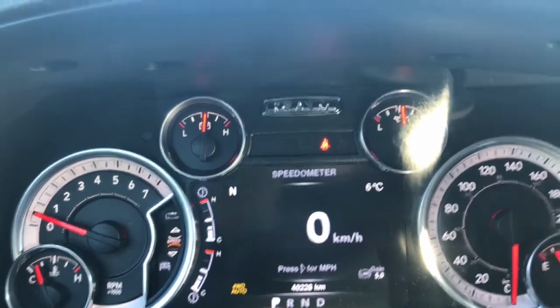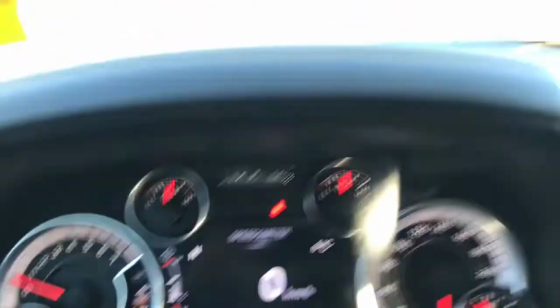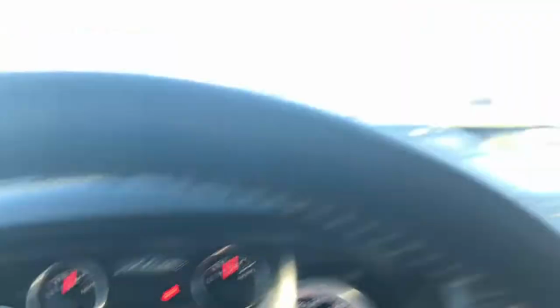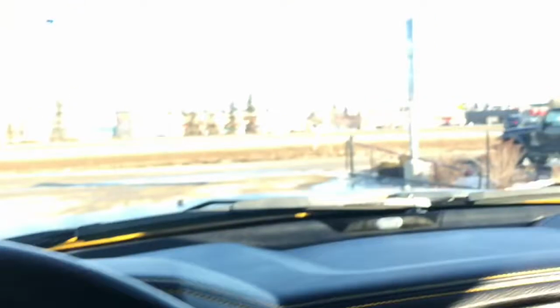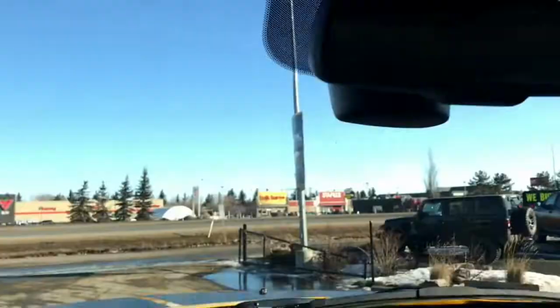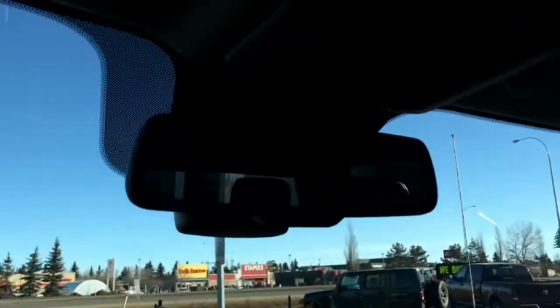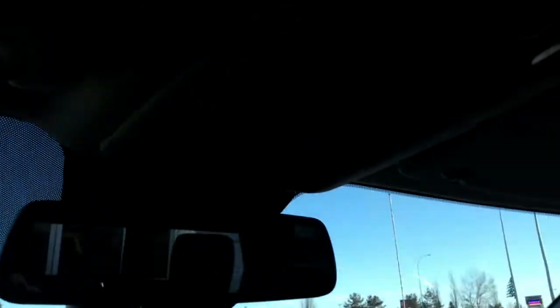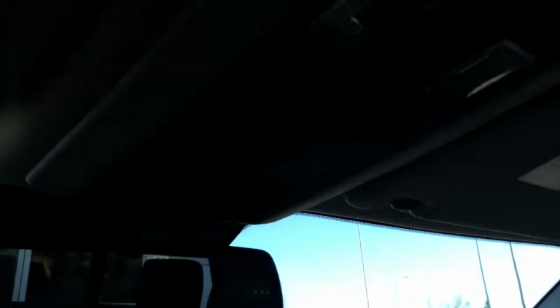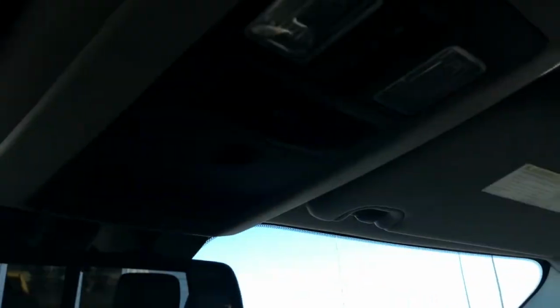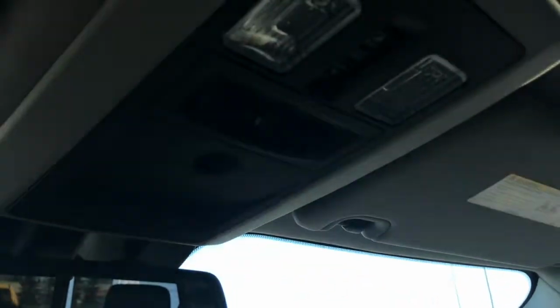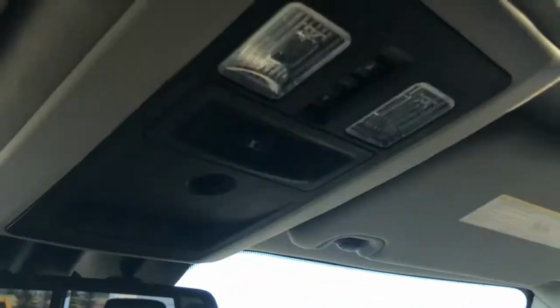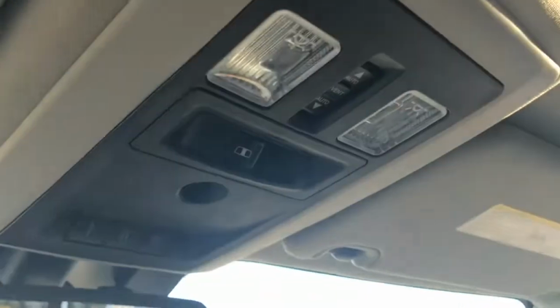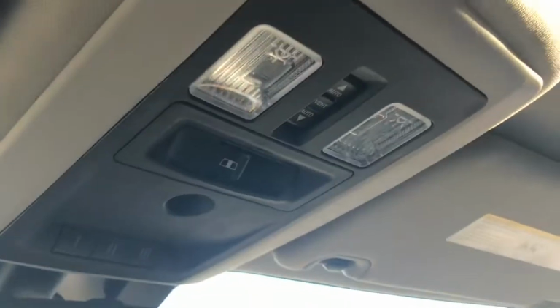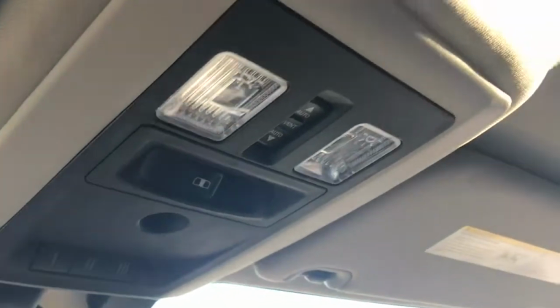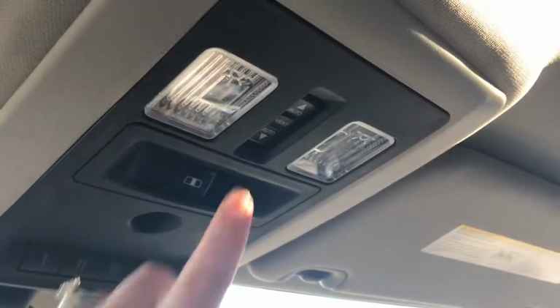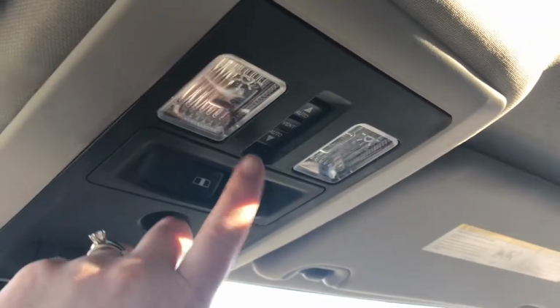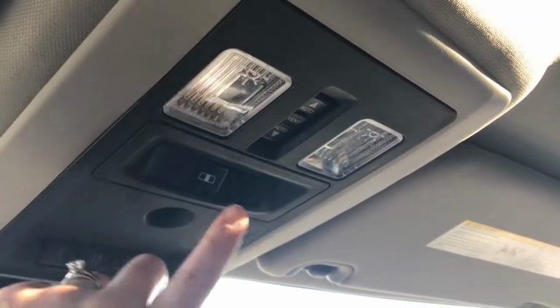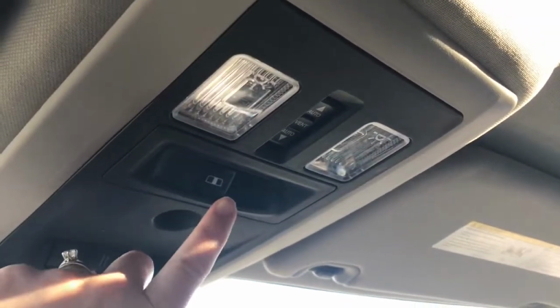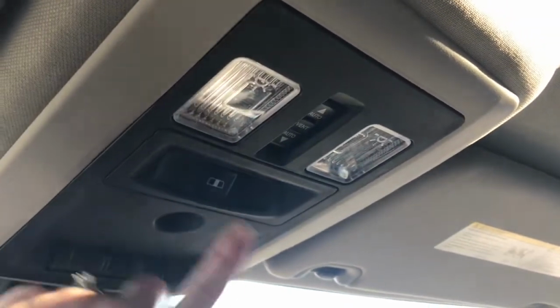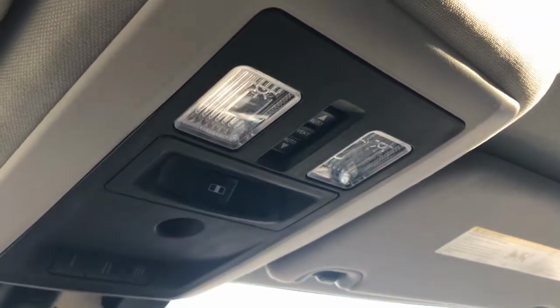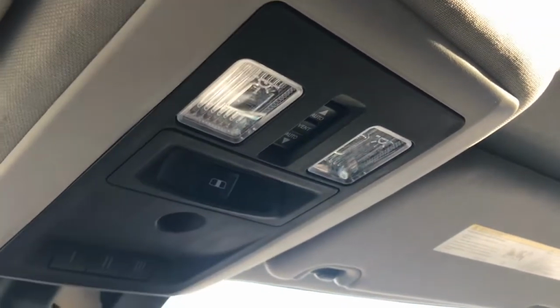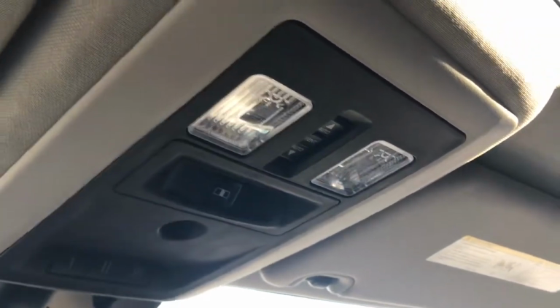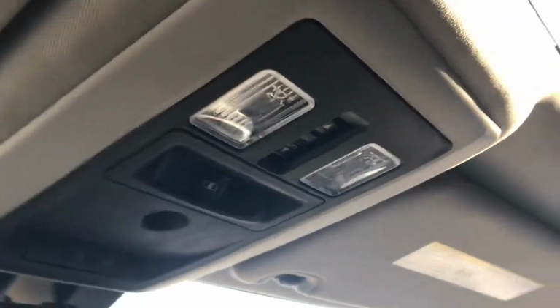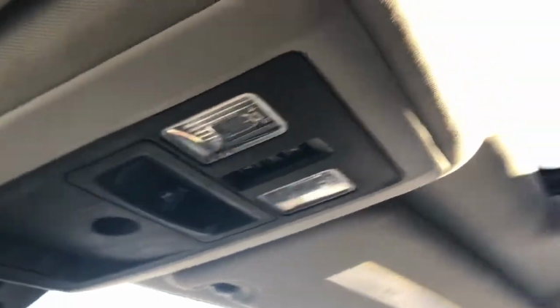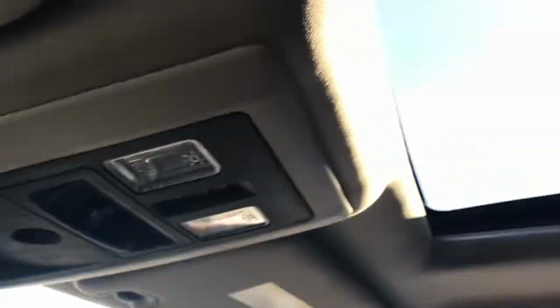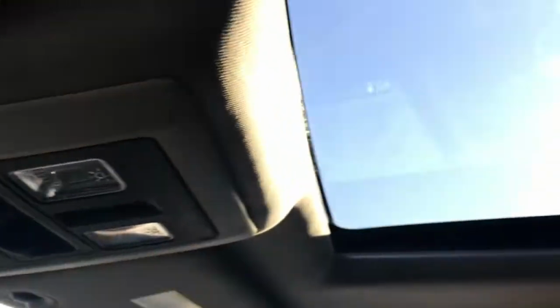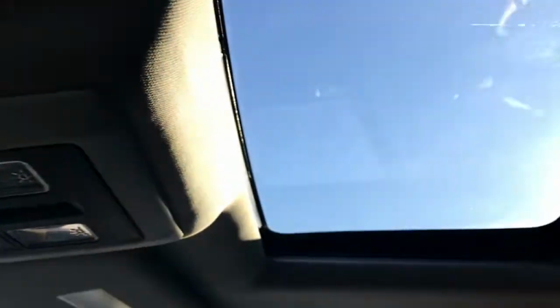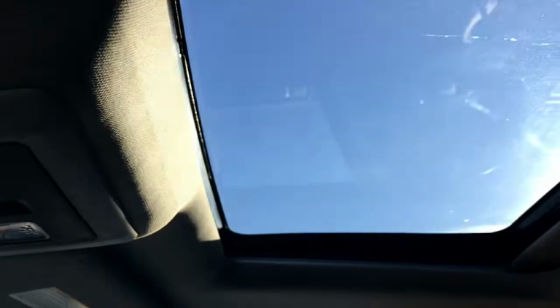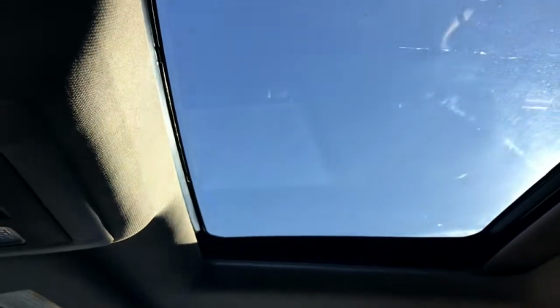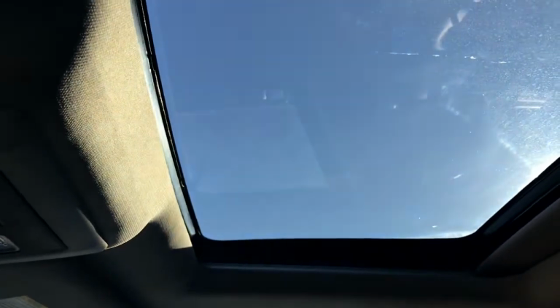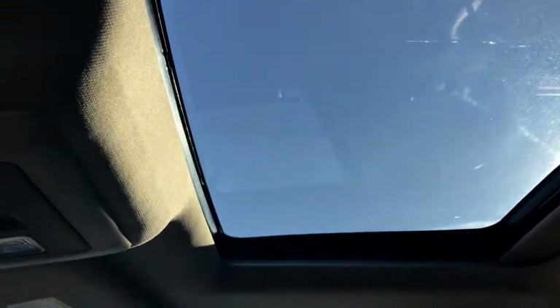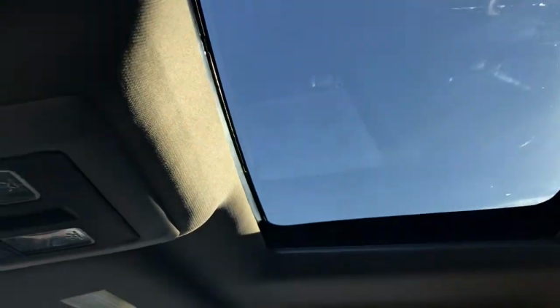Up at the top here we have the buttons for your sunroof as well as your rear sliding window. Just give you a peek at that gorgeous sunroof.